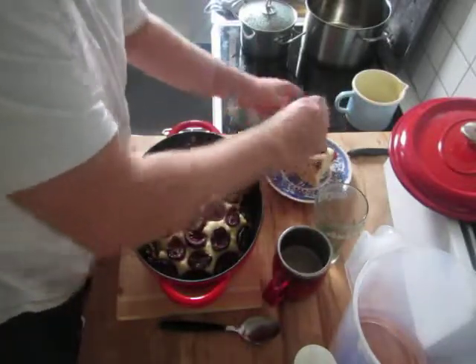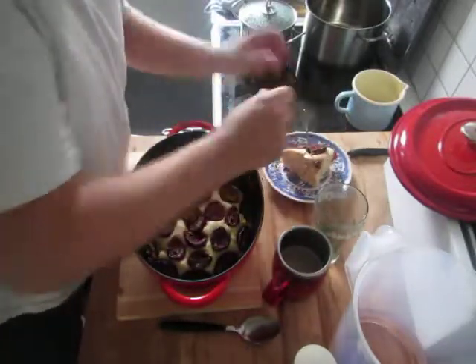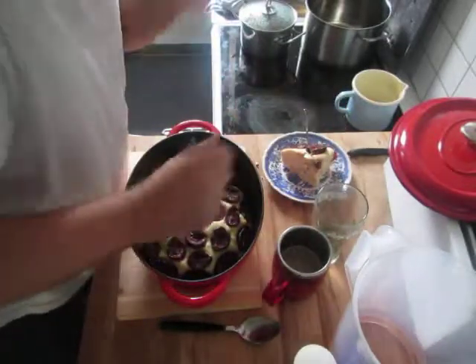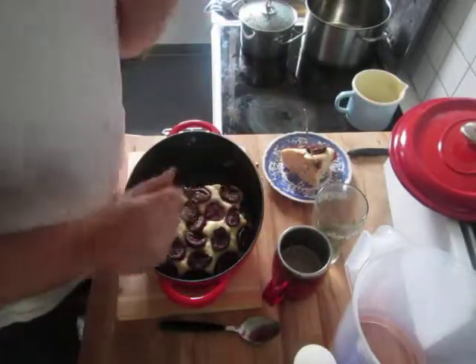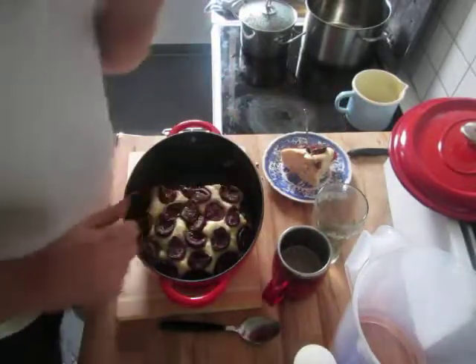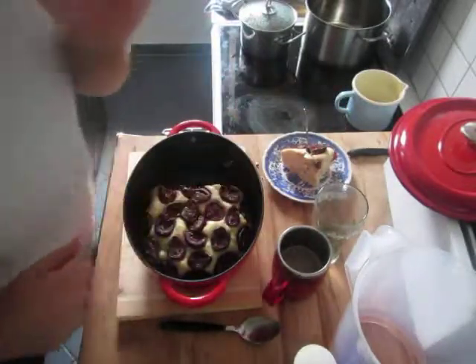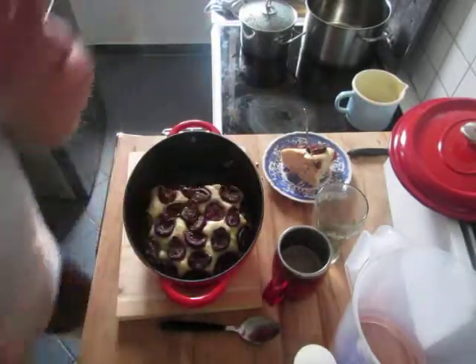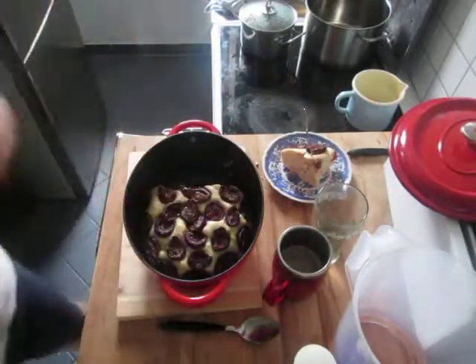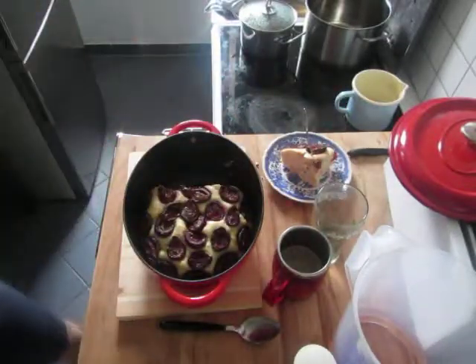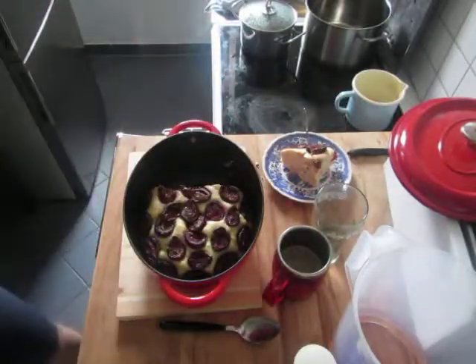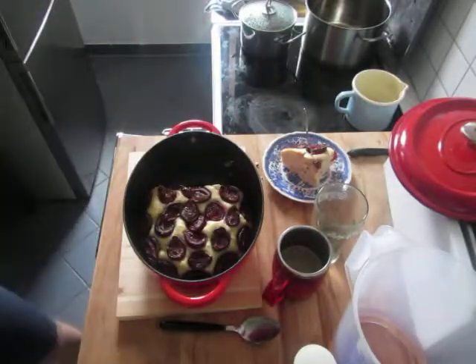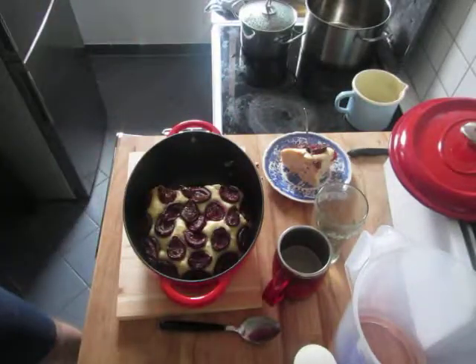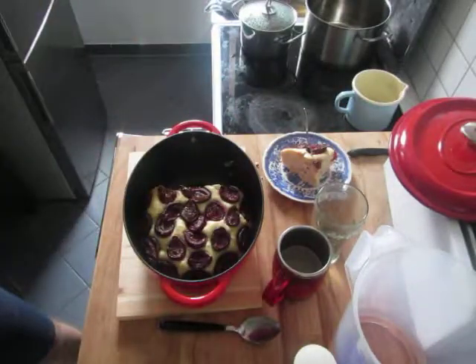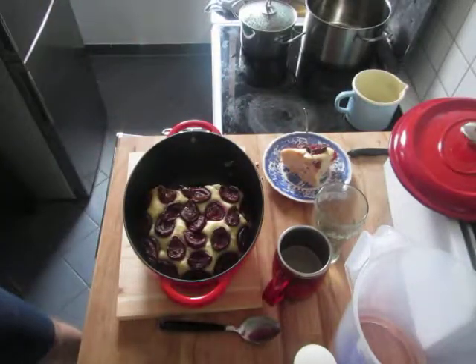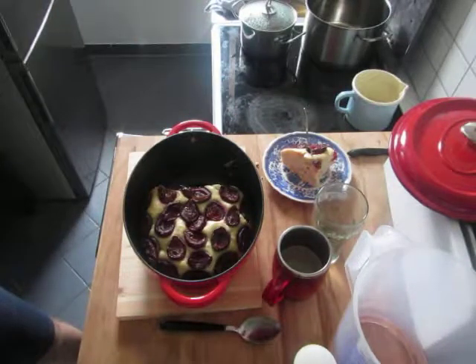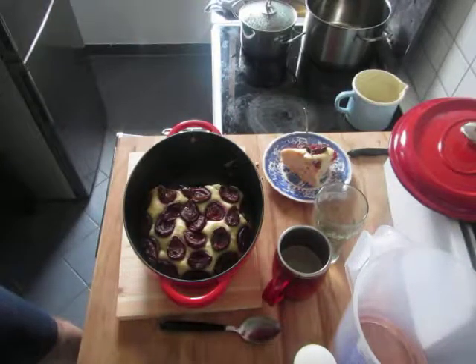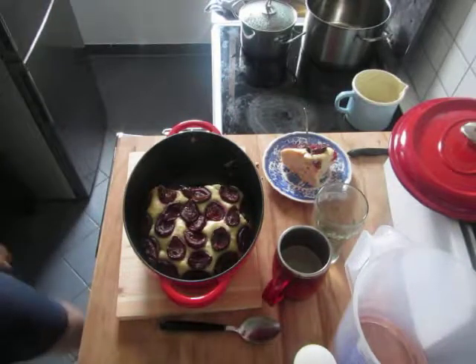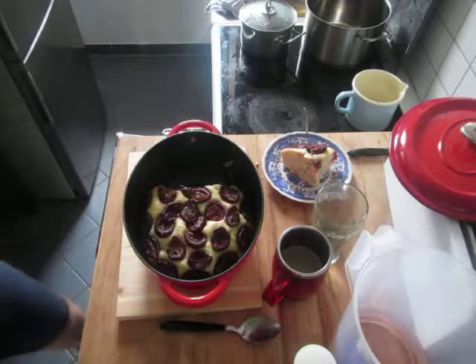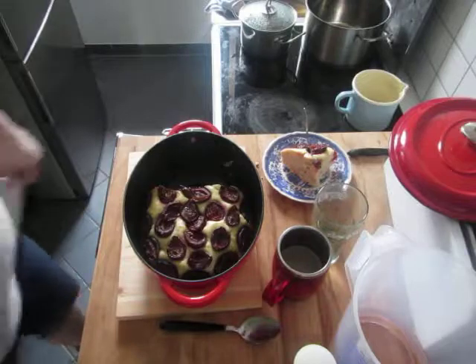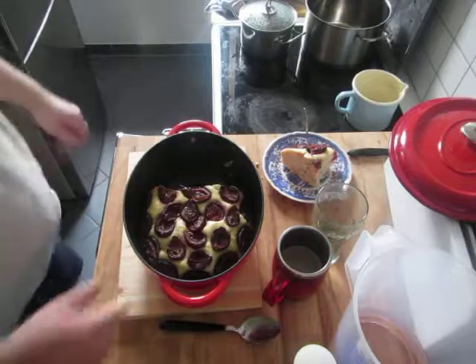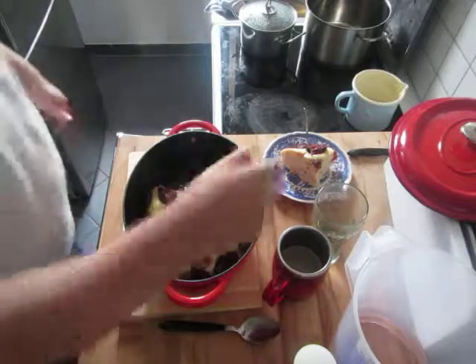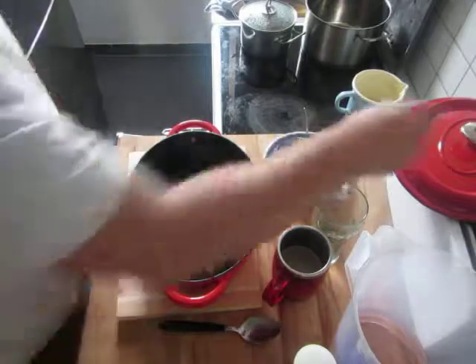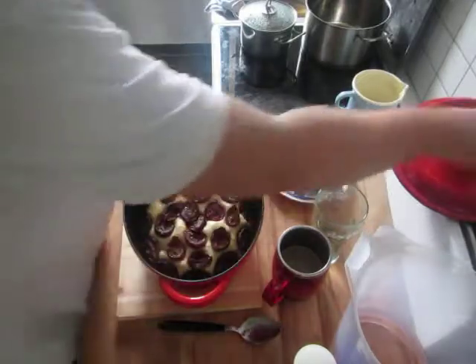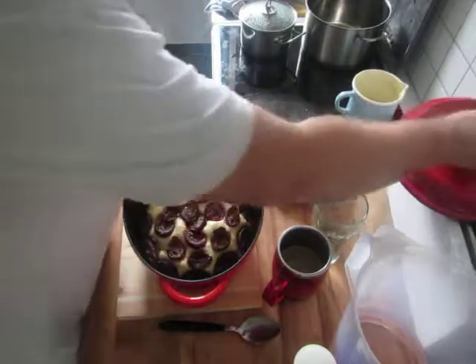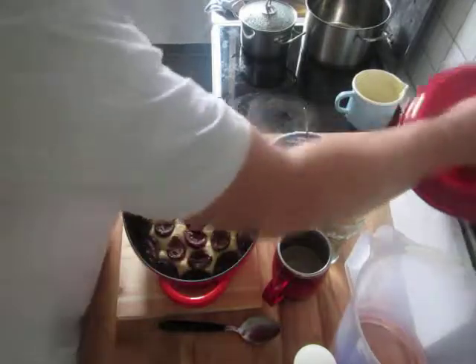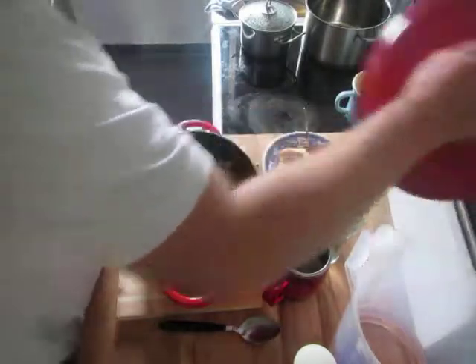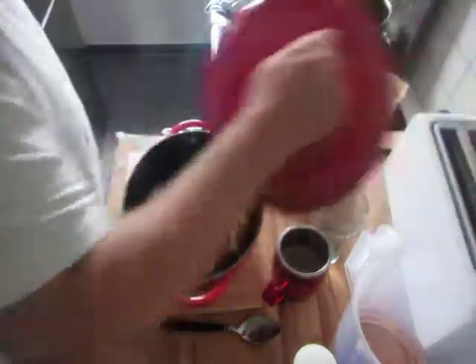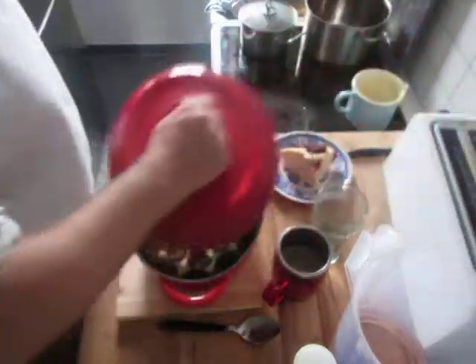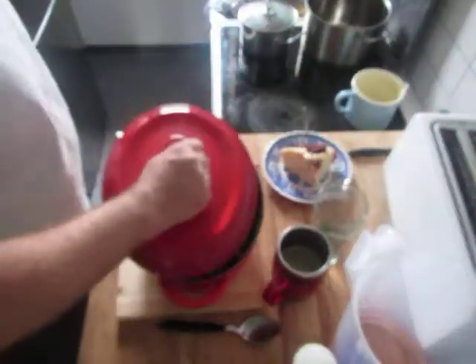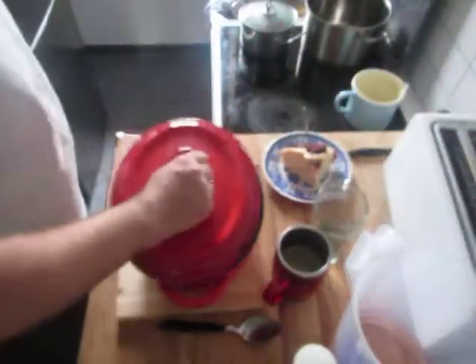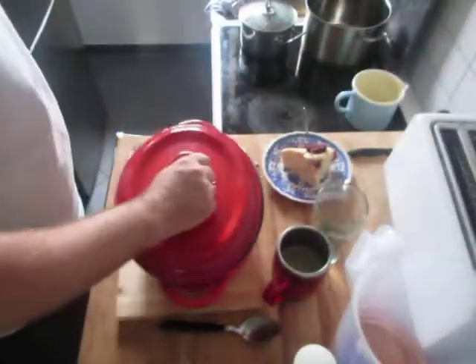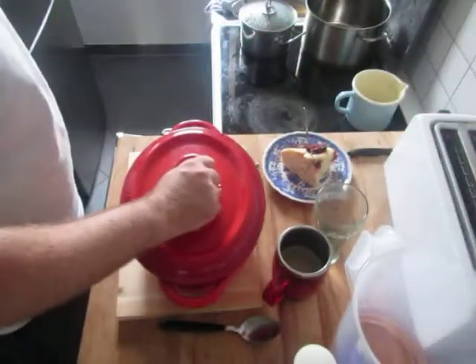And then as you can see, we have to keep the lid on the side. Let's go.